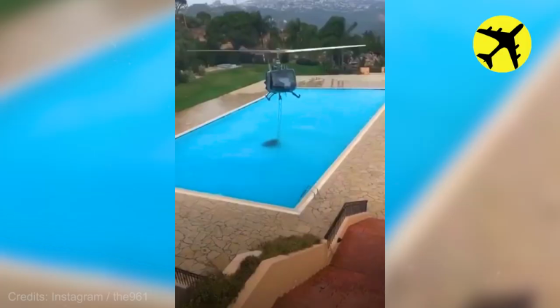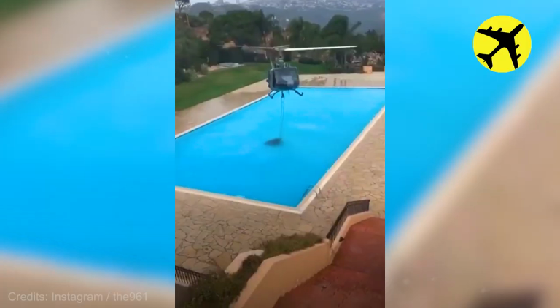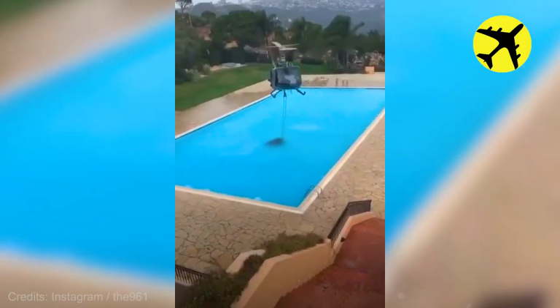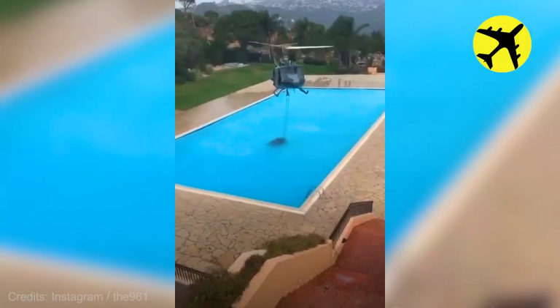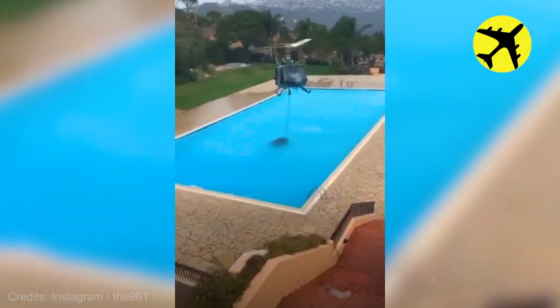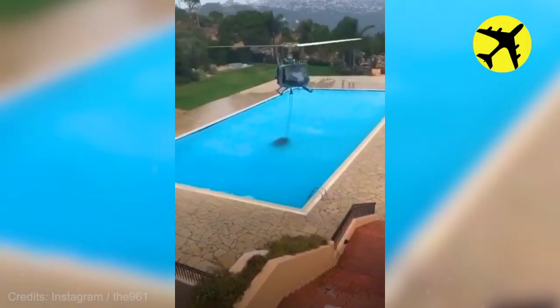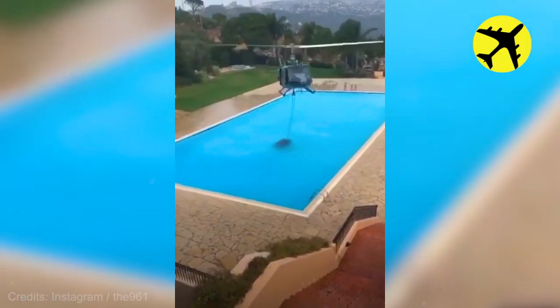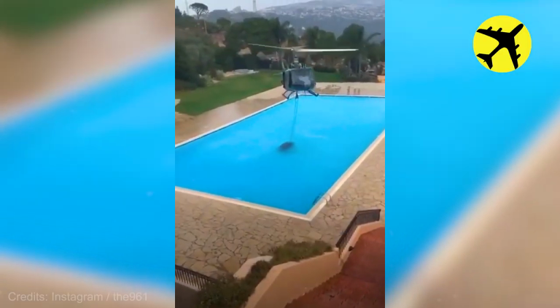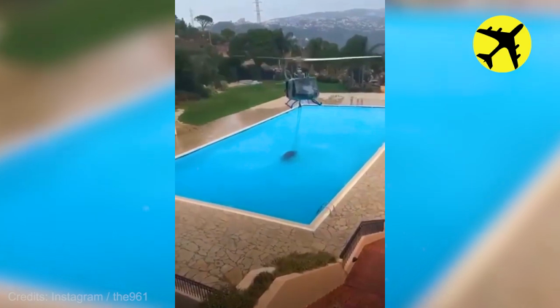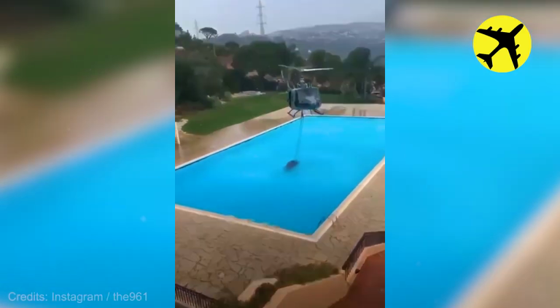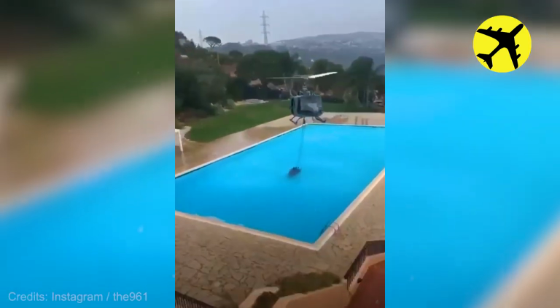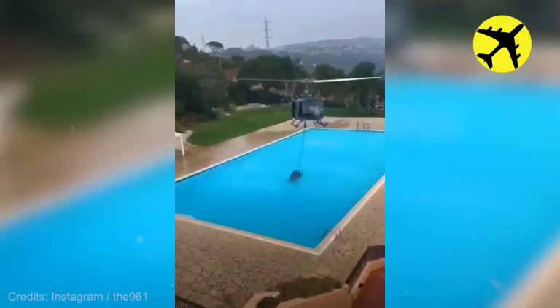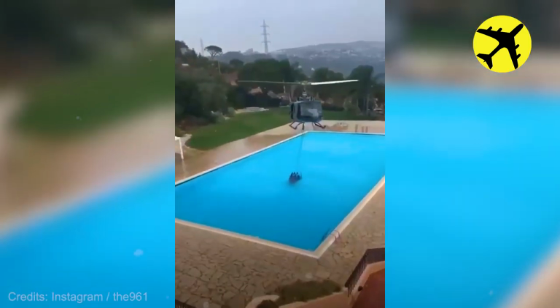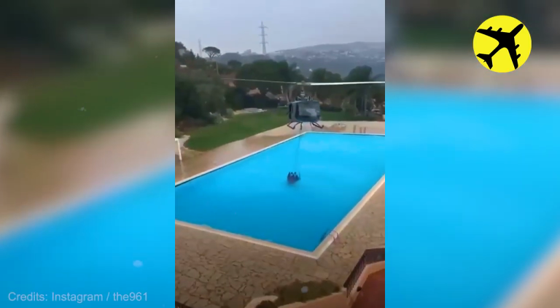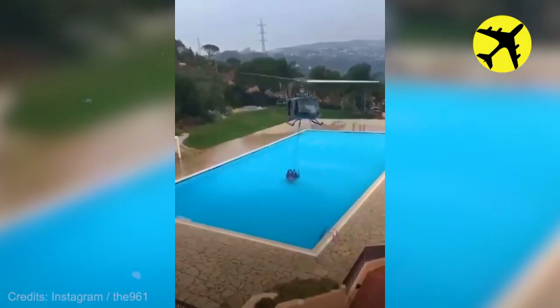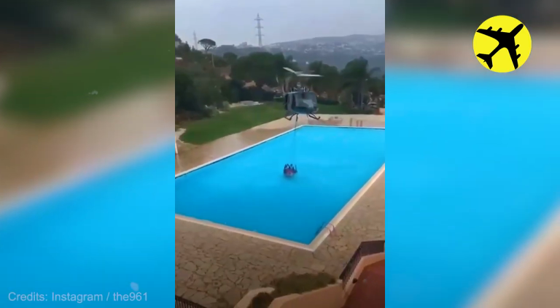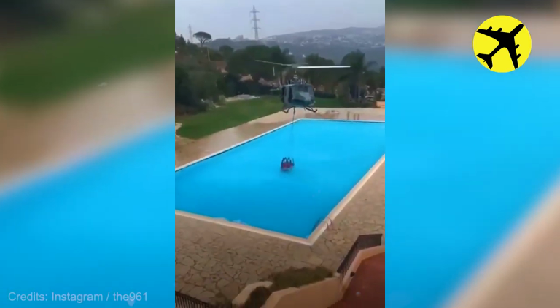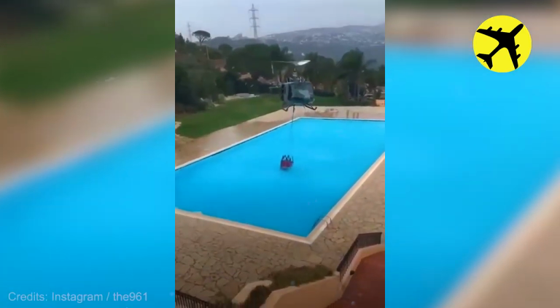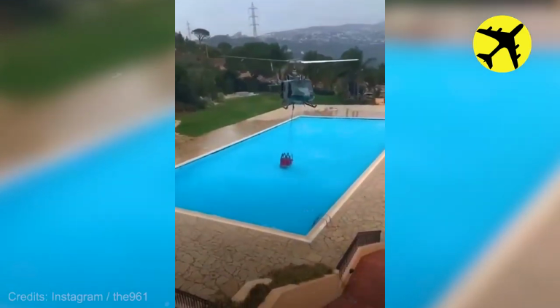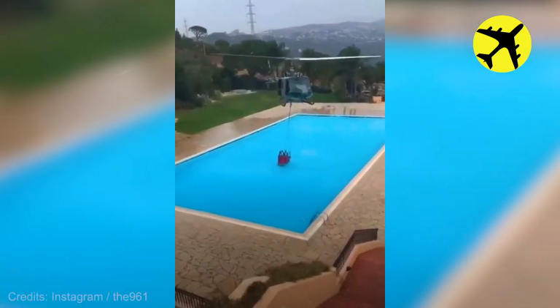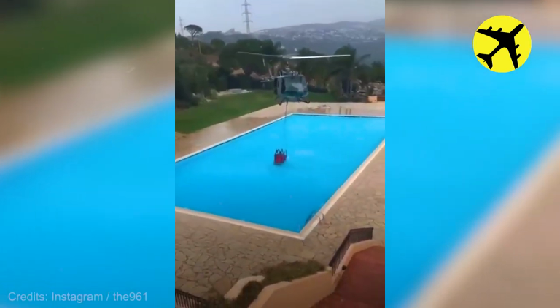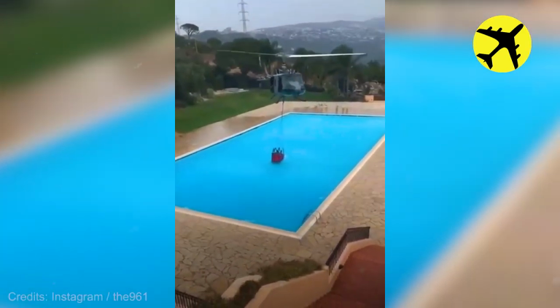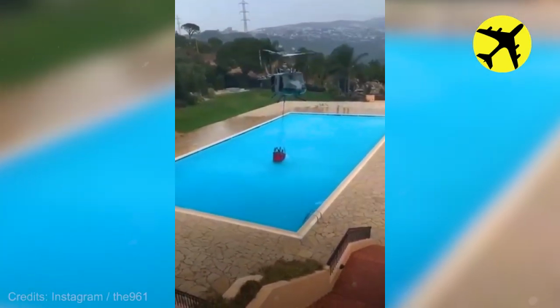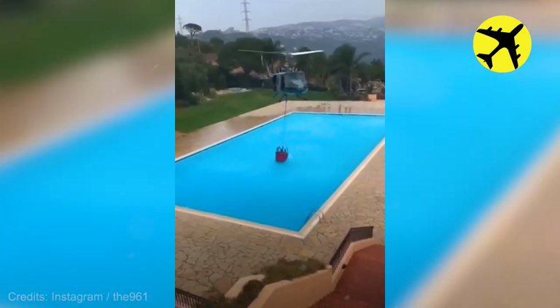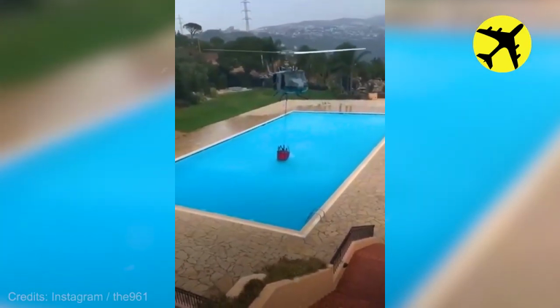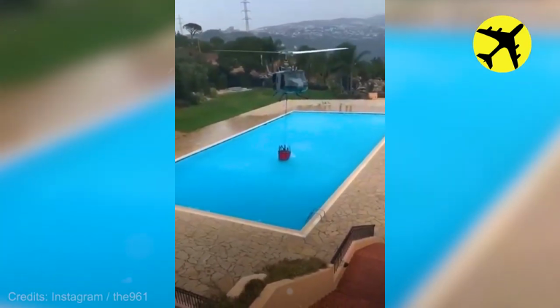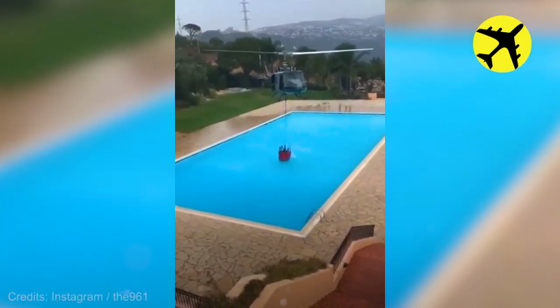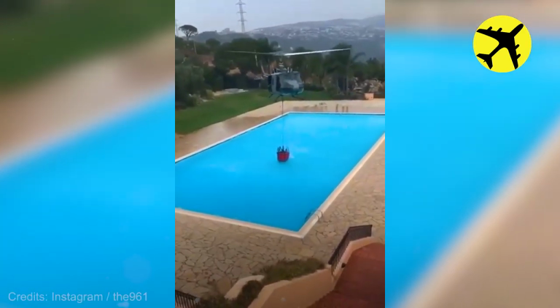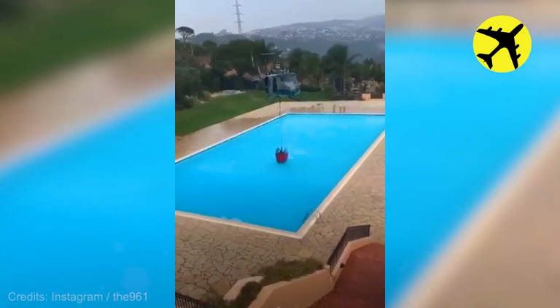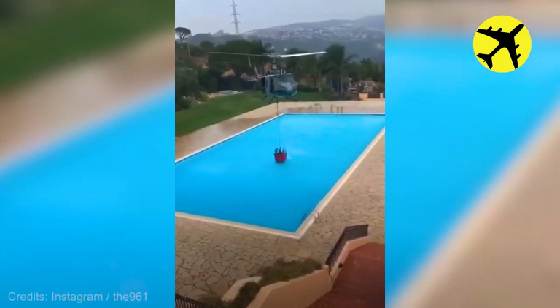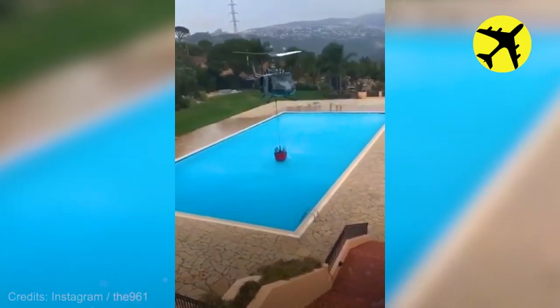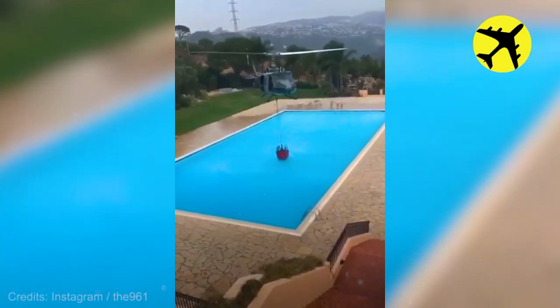This helicopter pilot picking up water from a private pool, filmed by the owner.